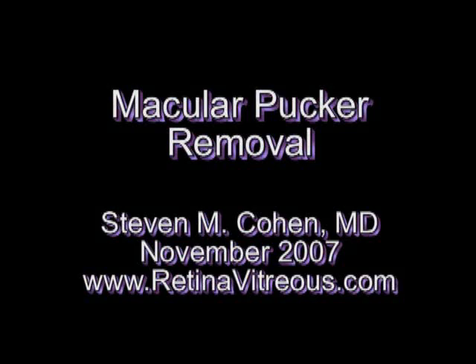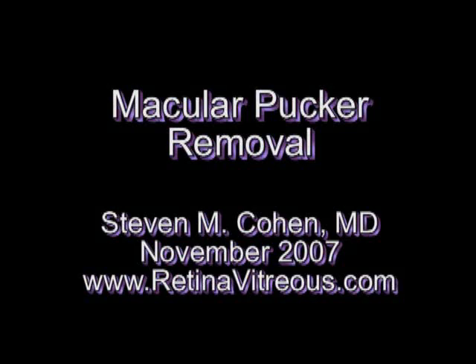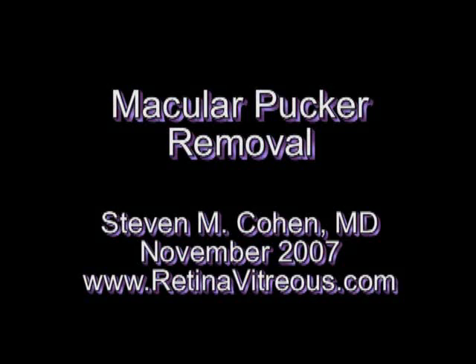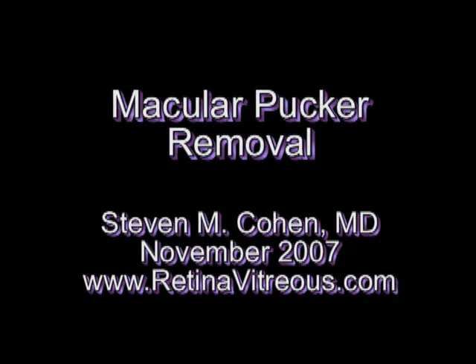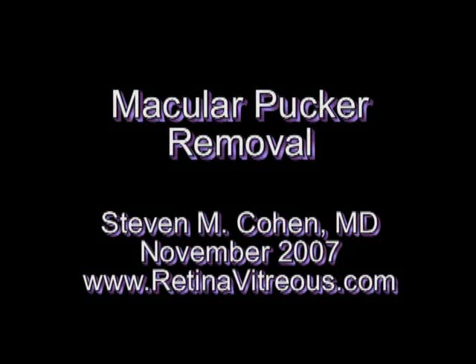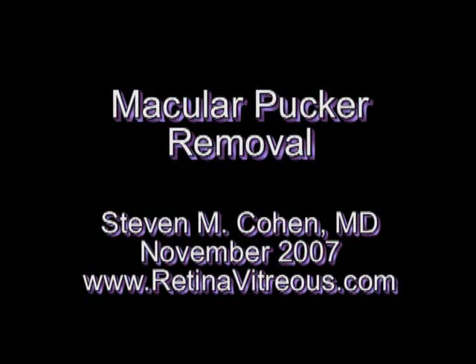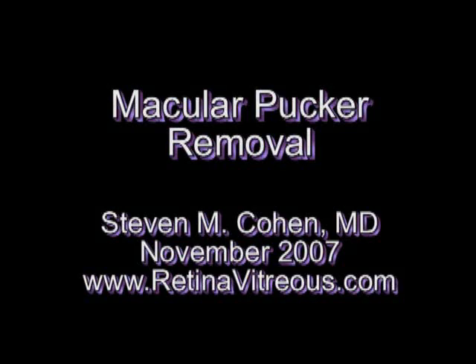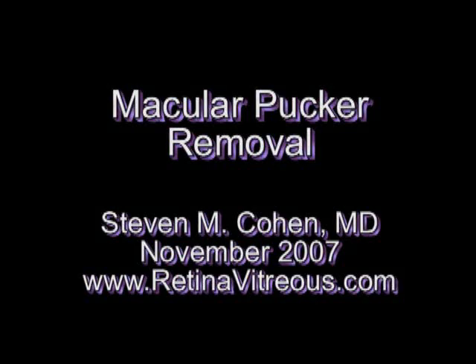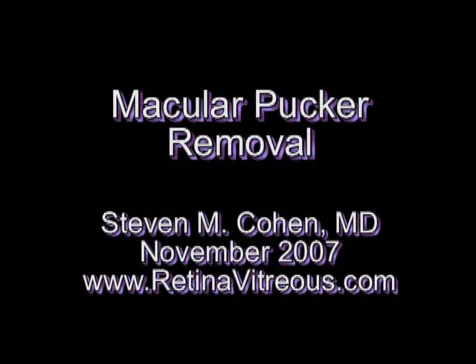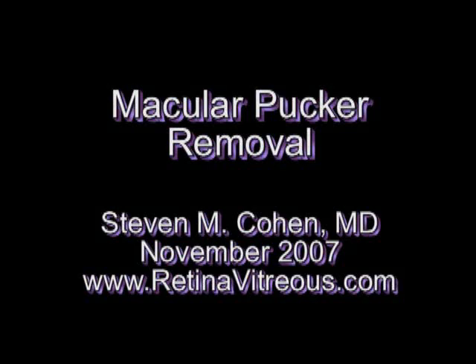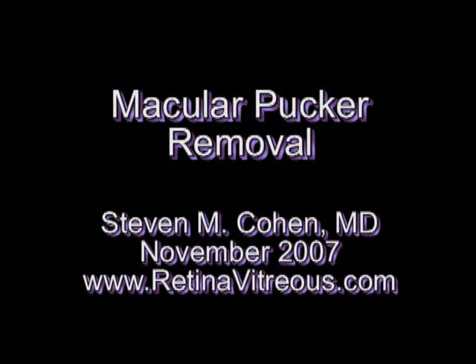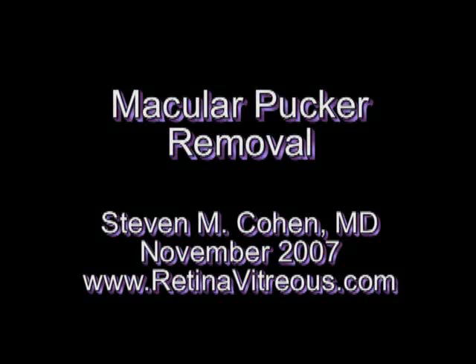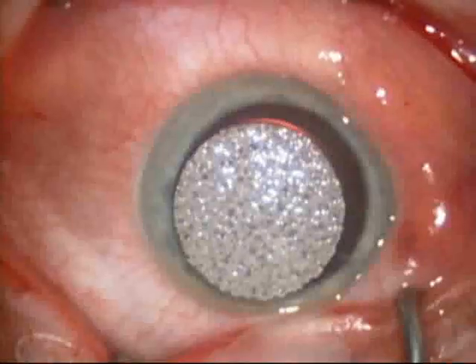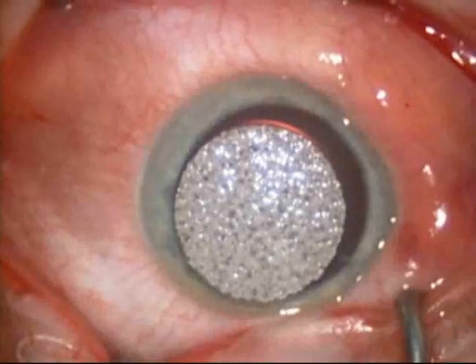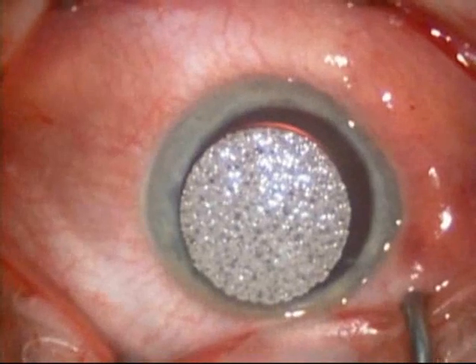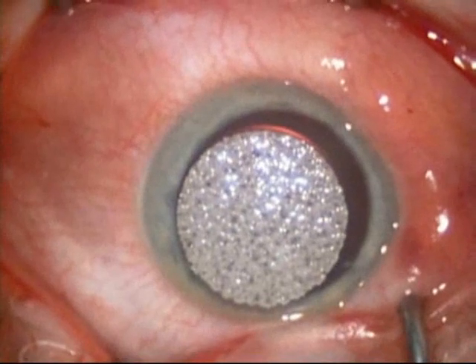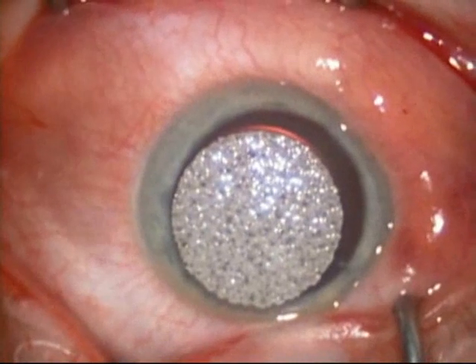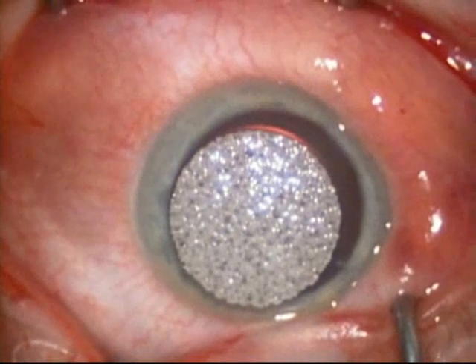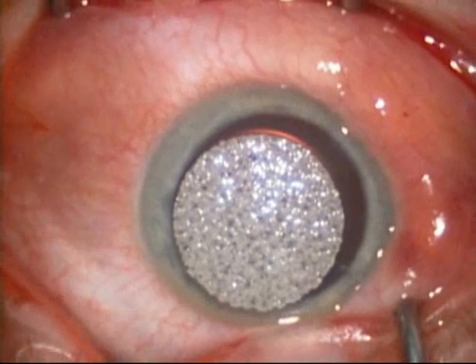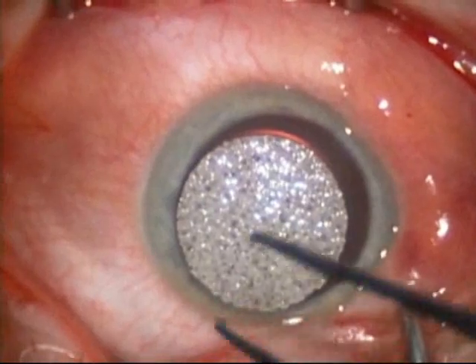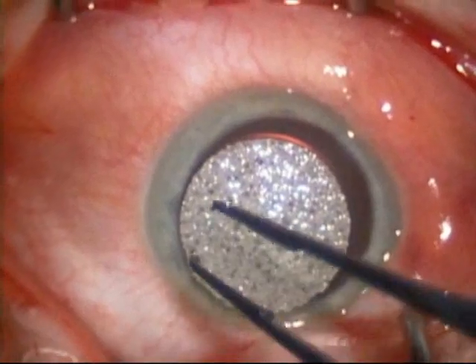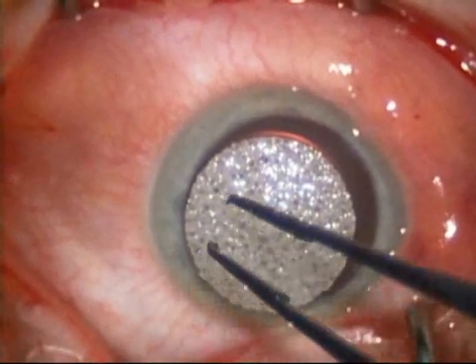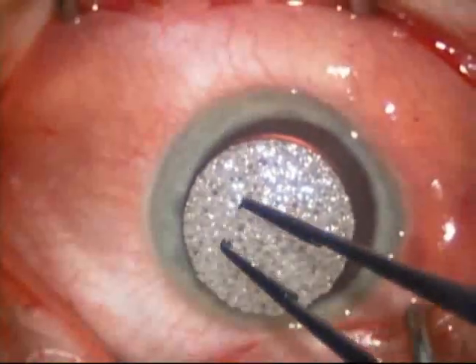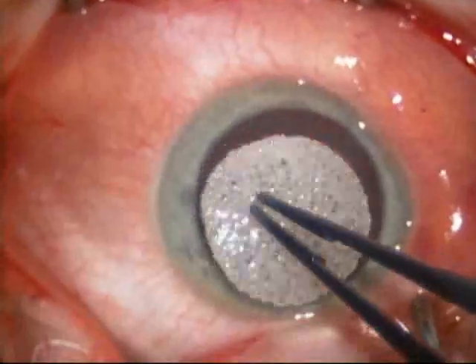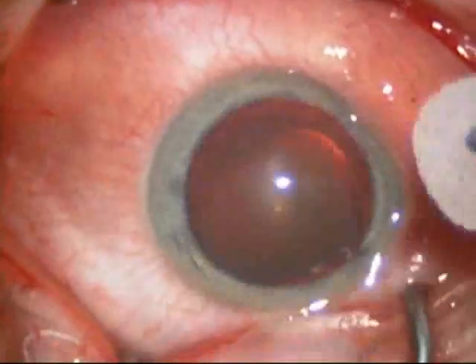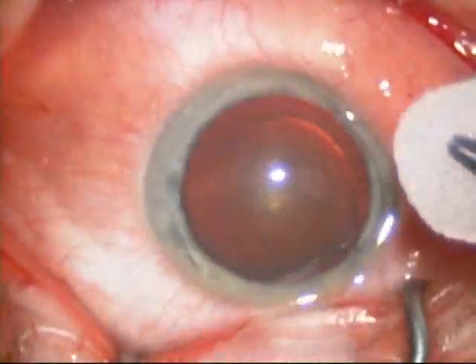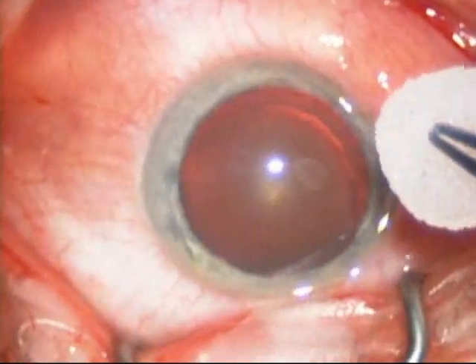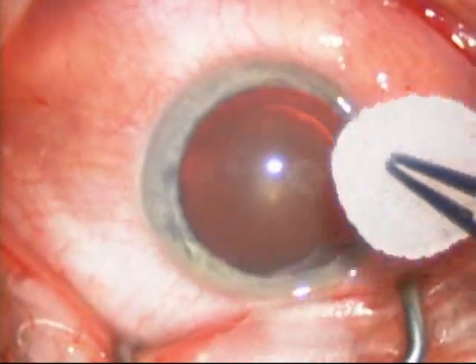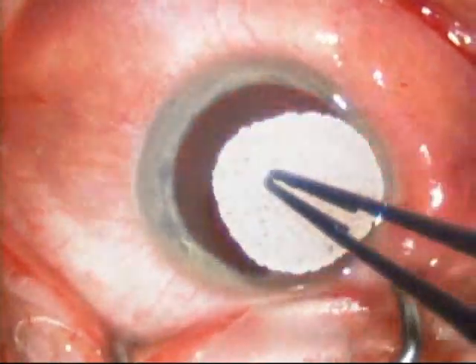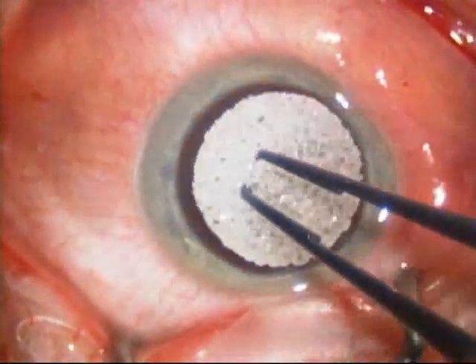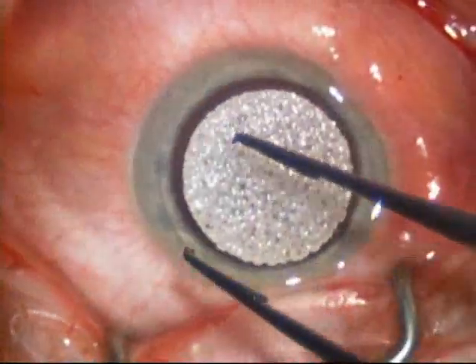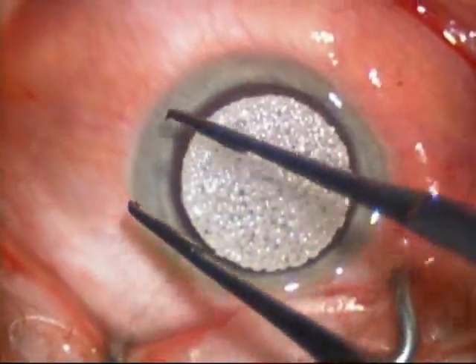Welcome. I'm Dr. Stephen Cohen and I'll be narrating this video showing a macular pucker surgery.